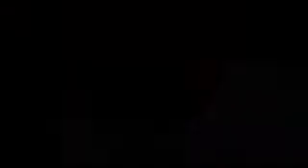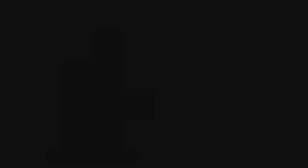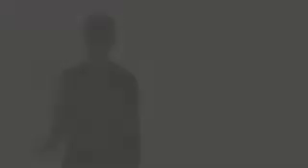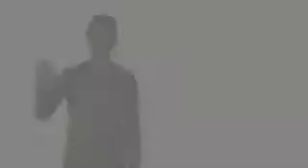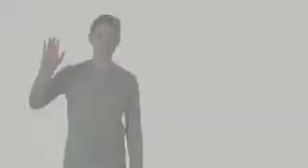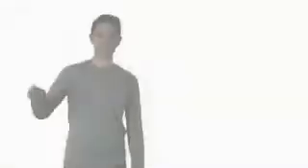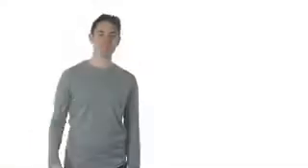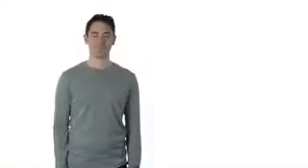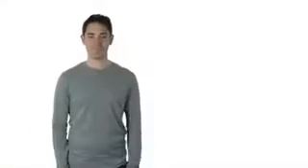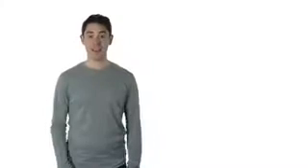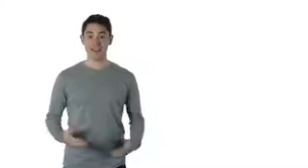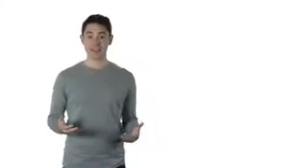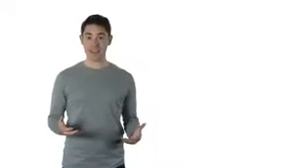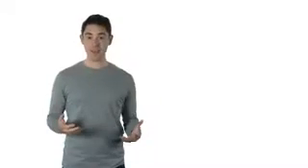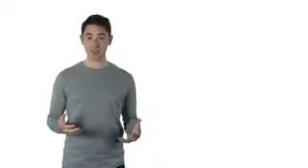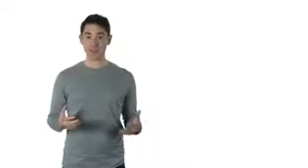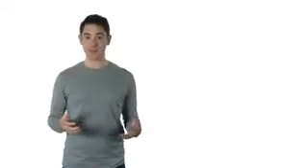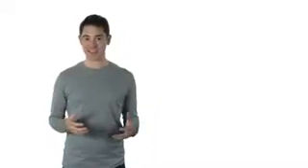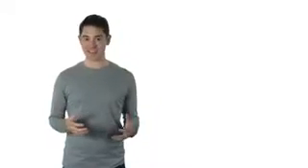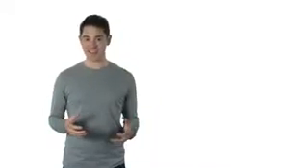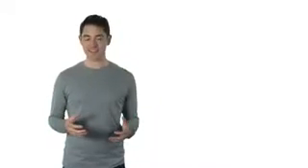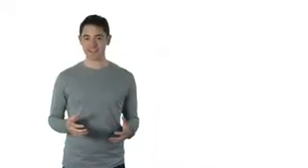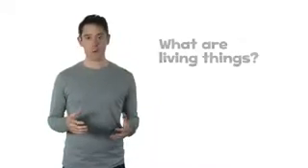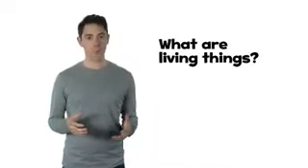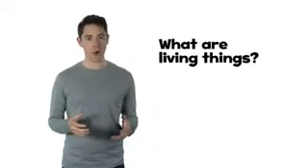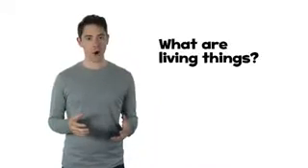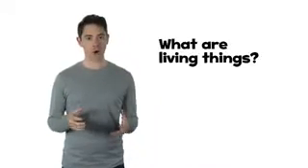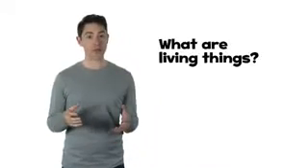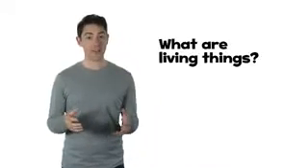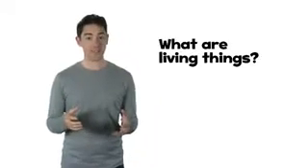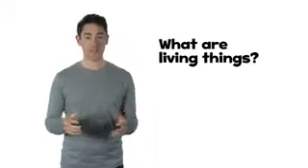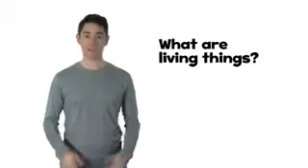Hello there. Today's big question is: what are living things?